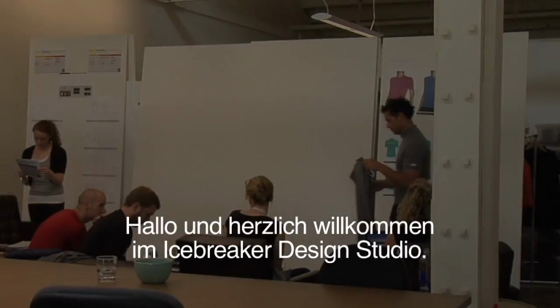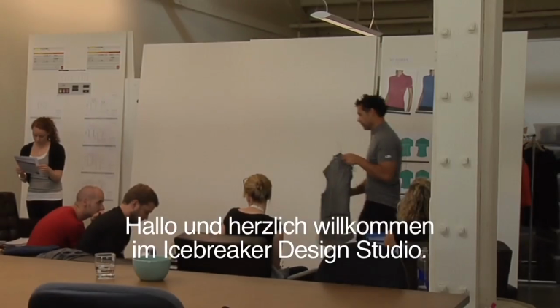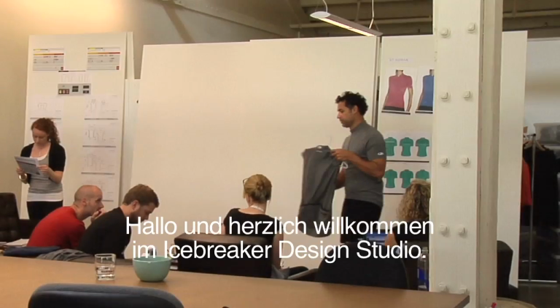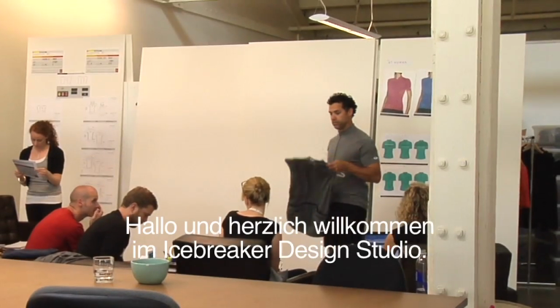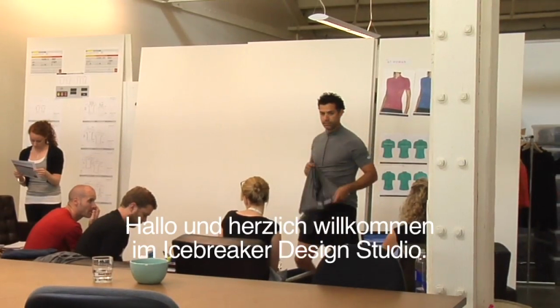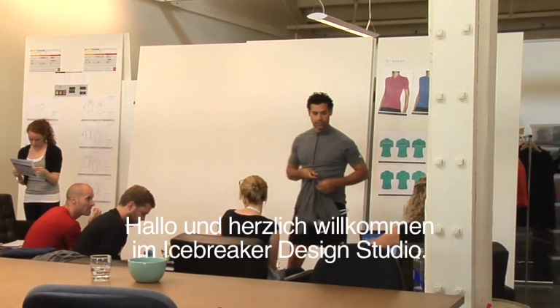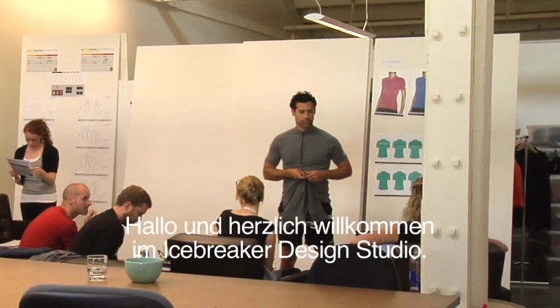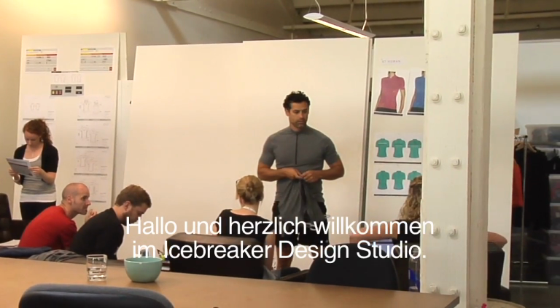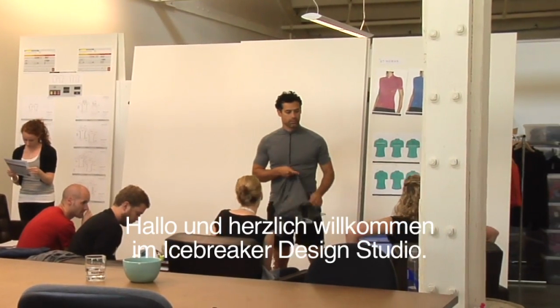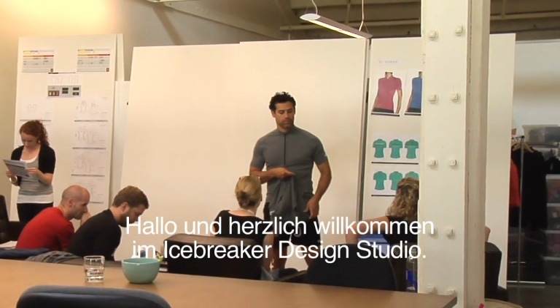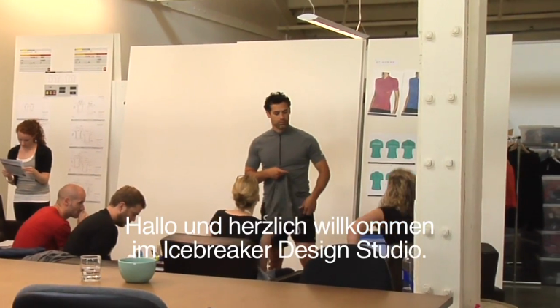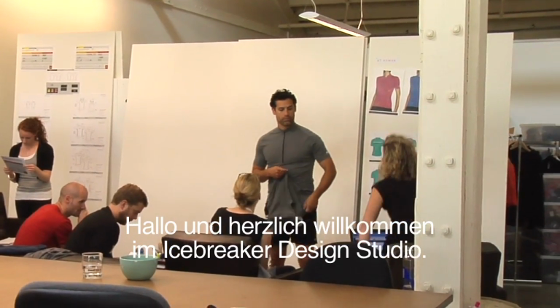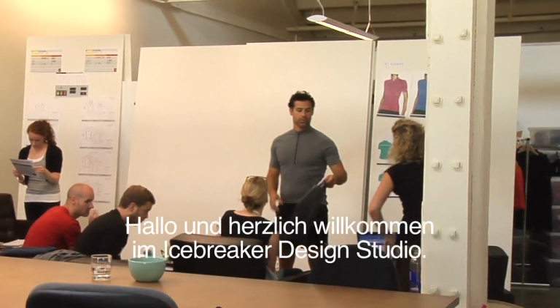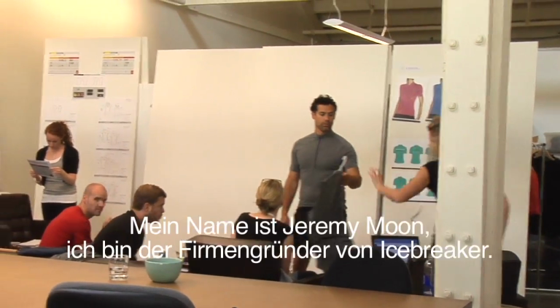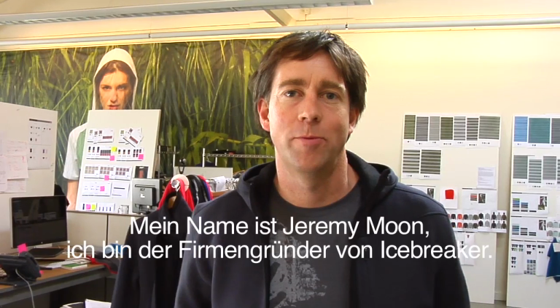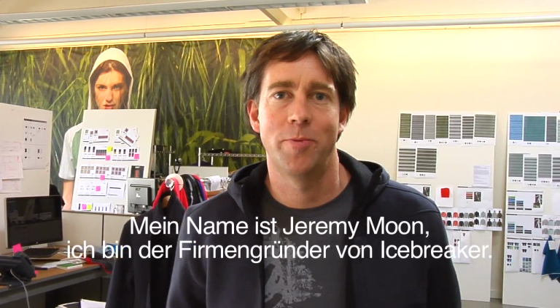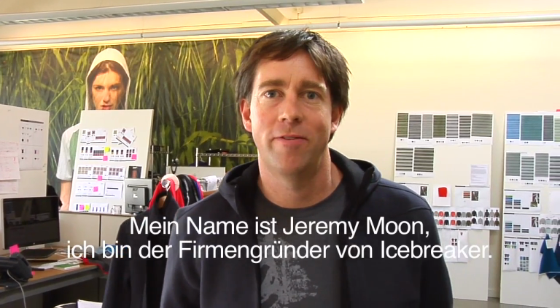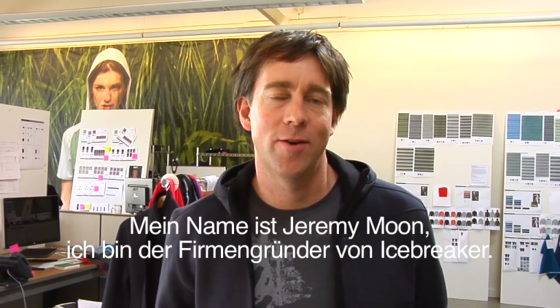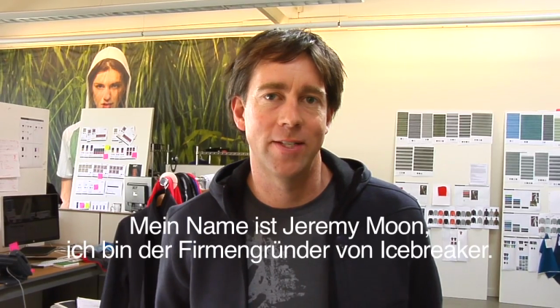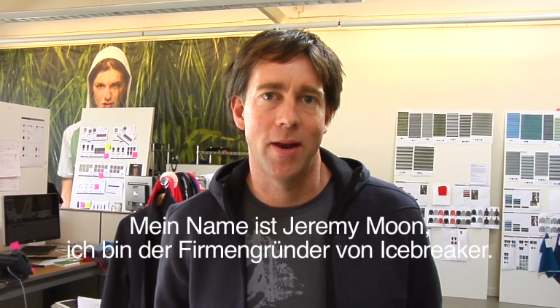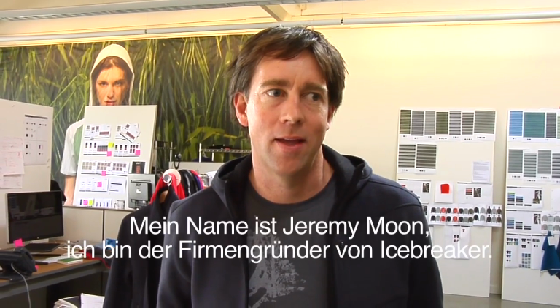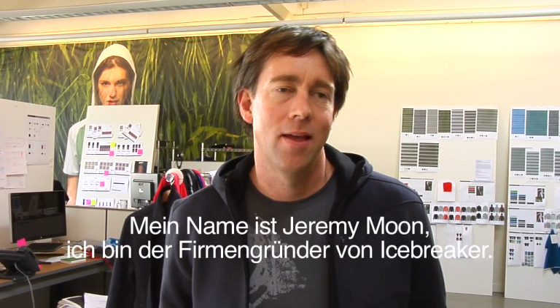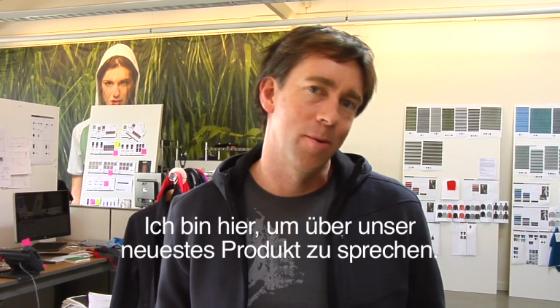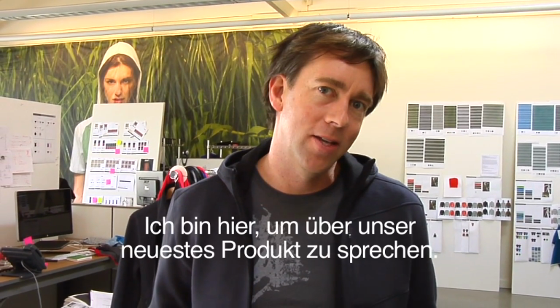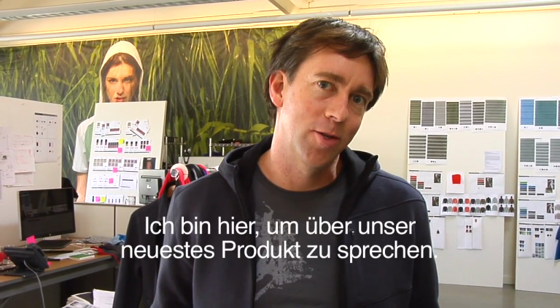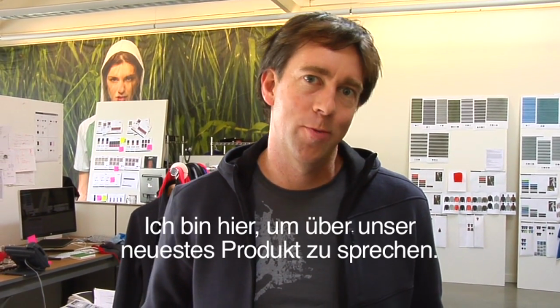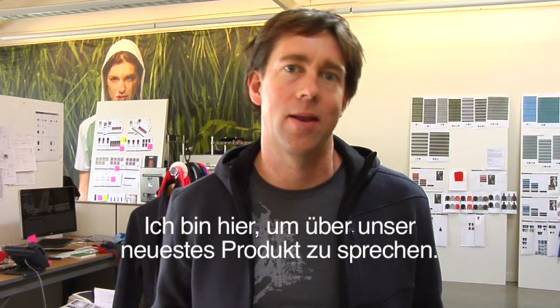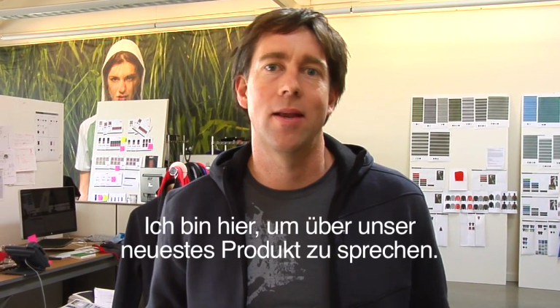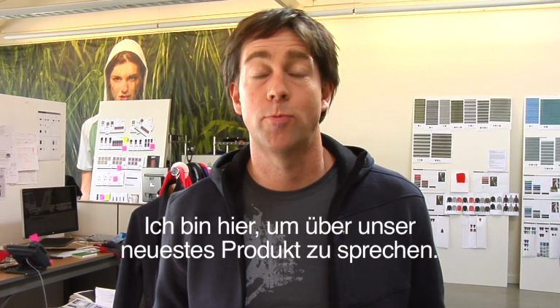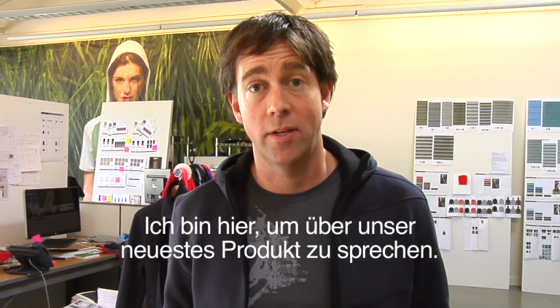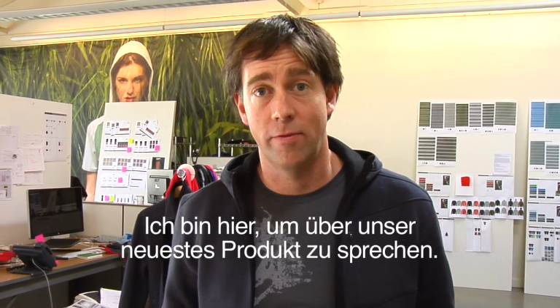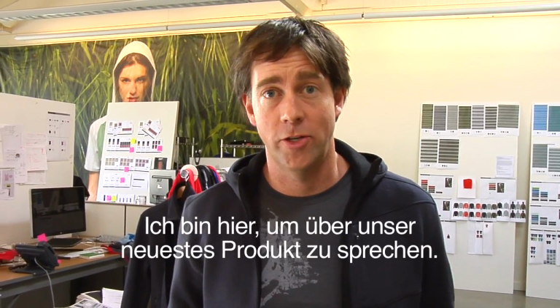Hi everyone and welcome to Icebreaker Design Studio. I'm Jeremy, founder of Icebreaker, and I'm here to talk to you about our latest product innovation.